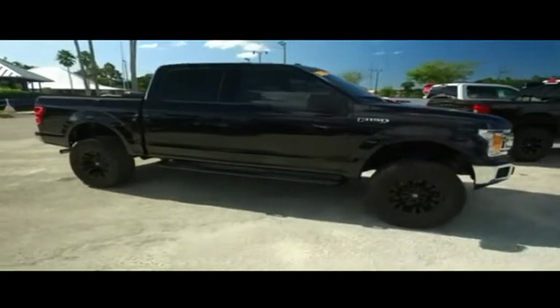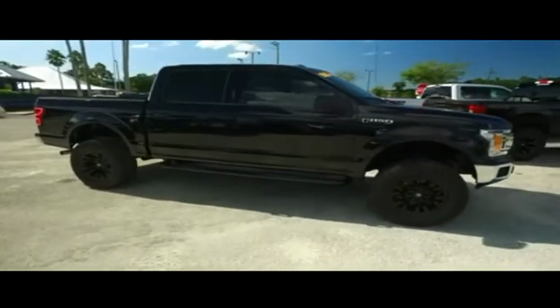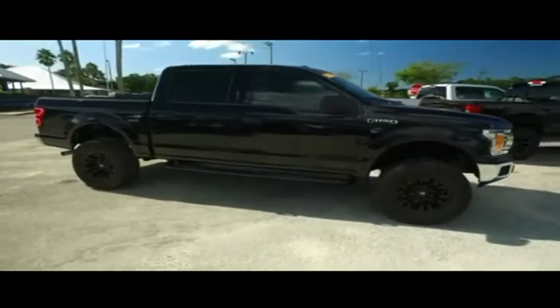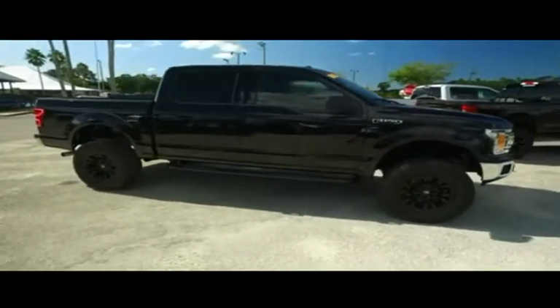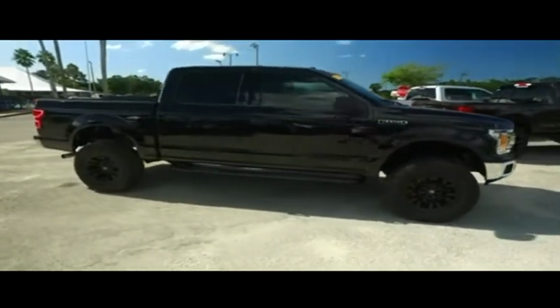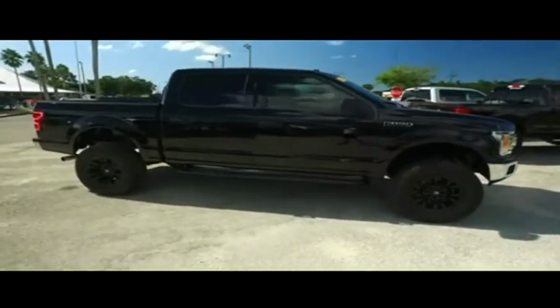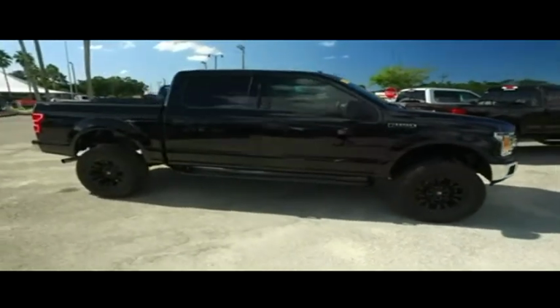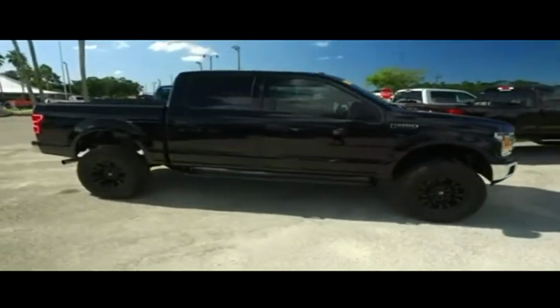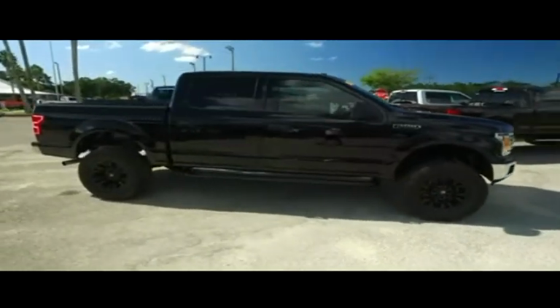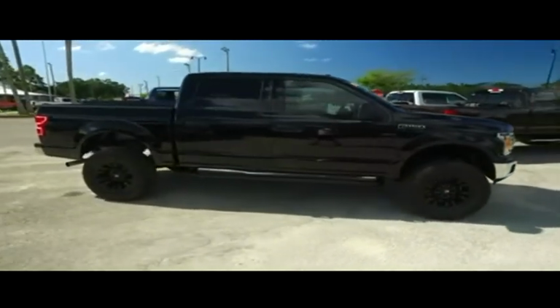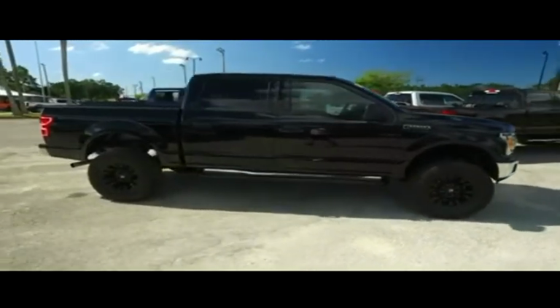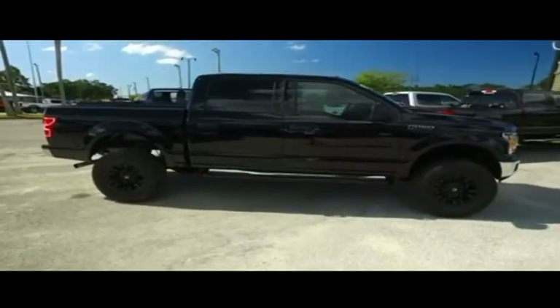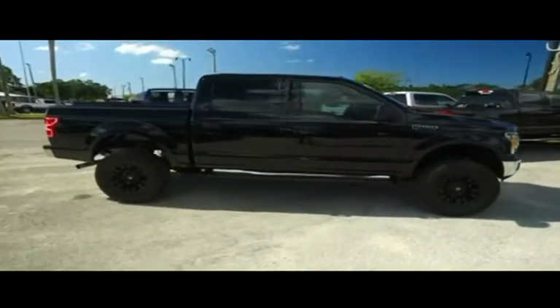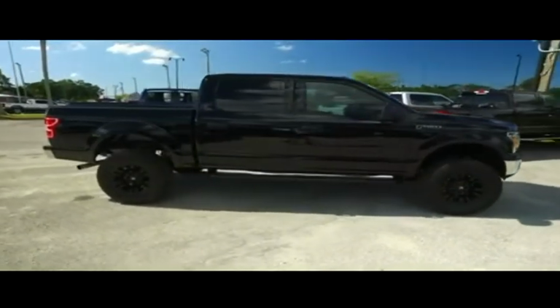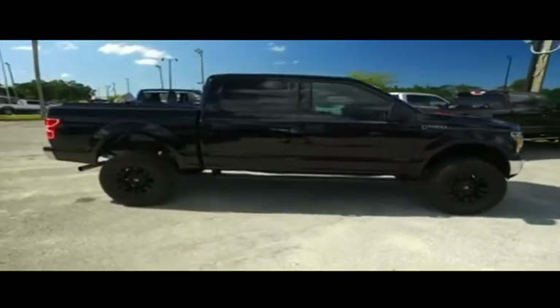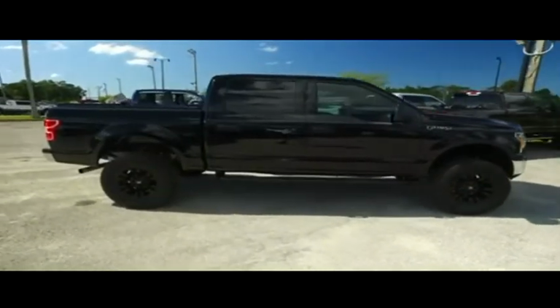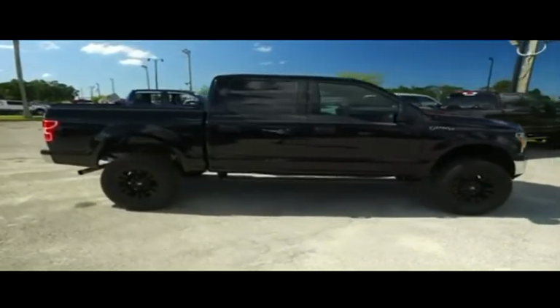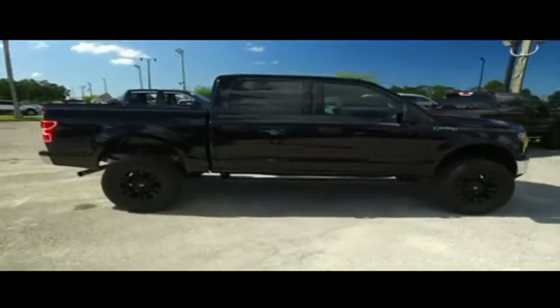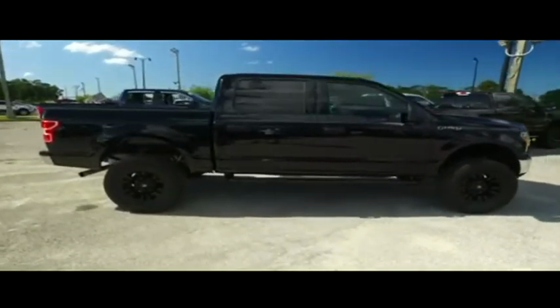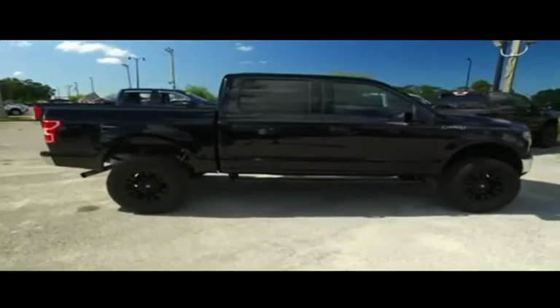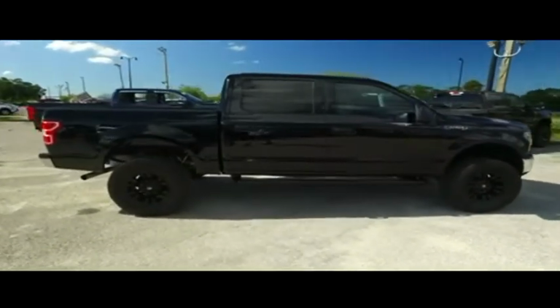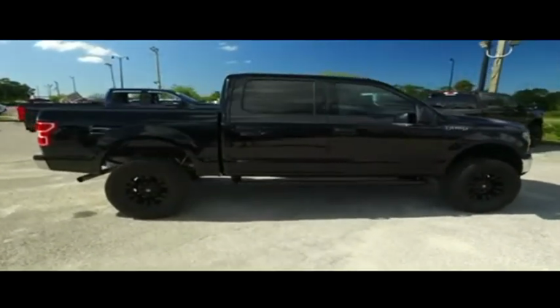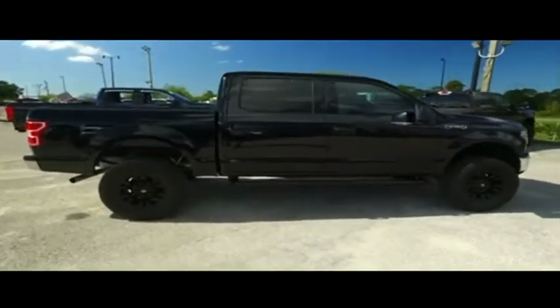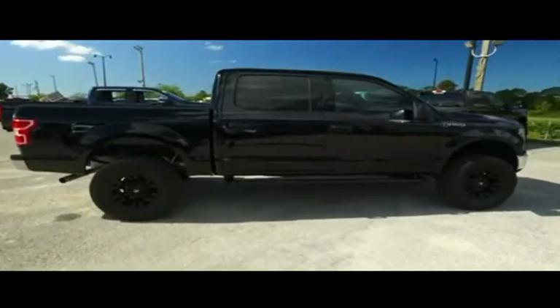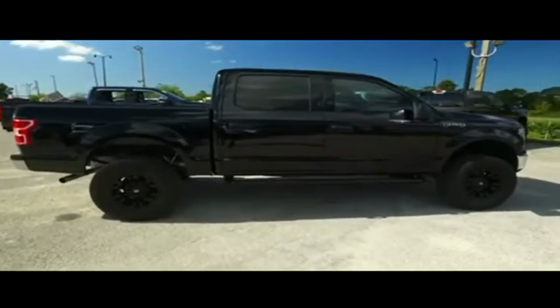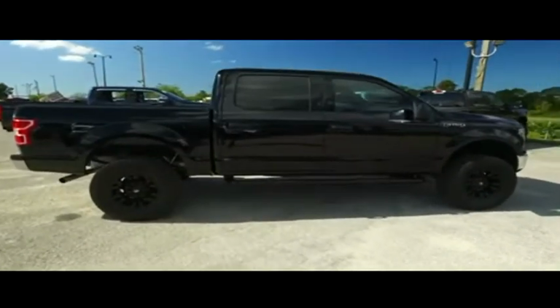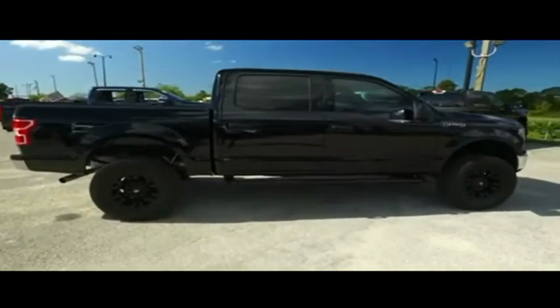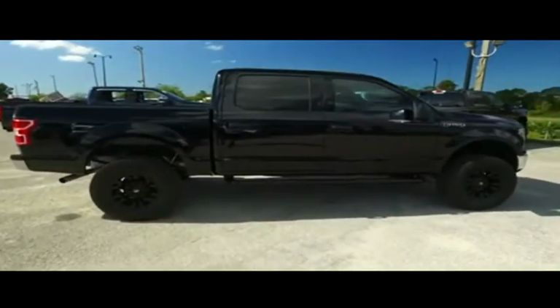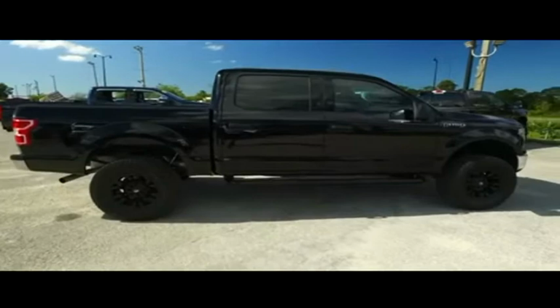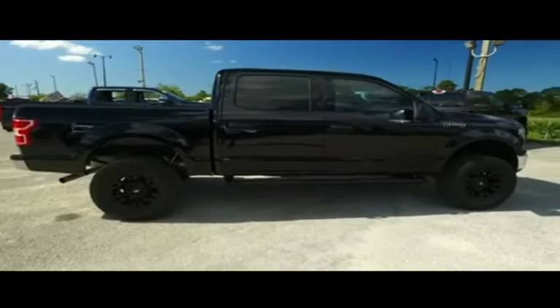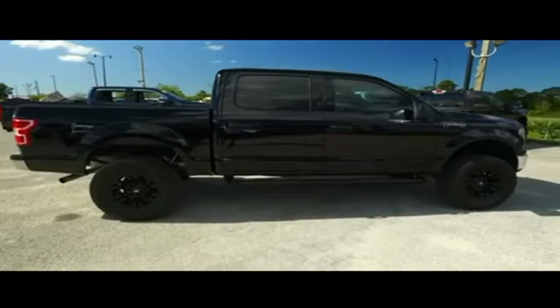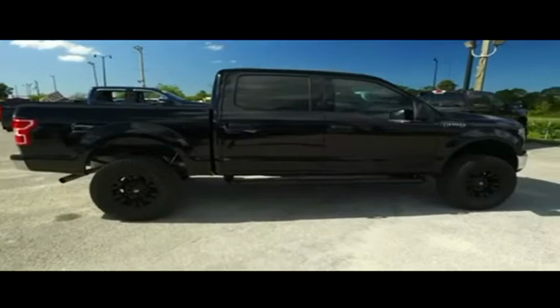Do not wait. Do not hesitate. Give us a call. These beautiful trucks will not last long.